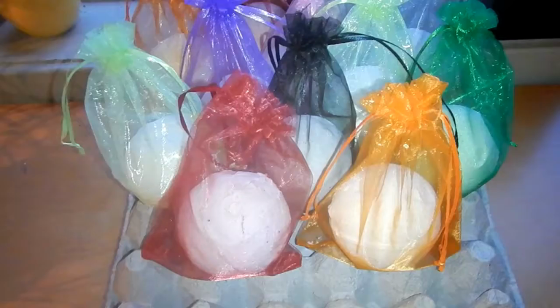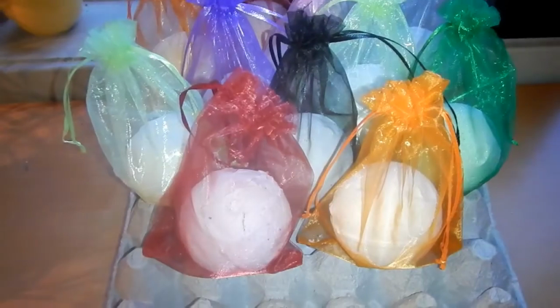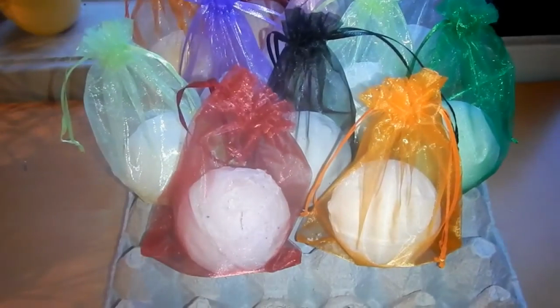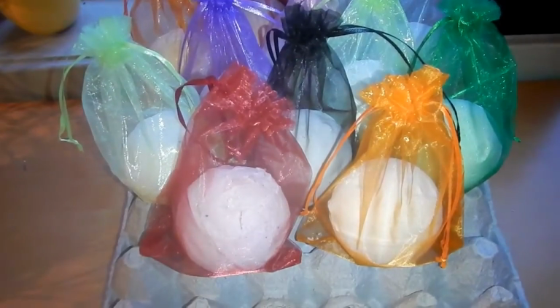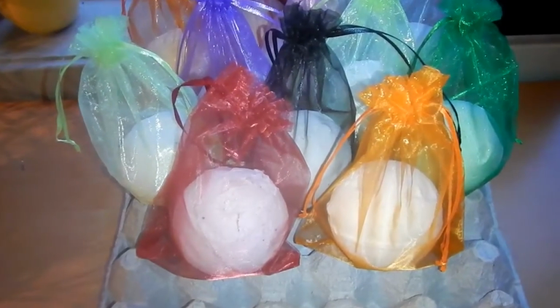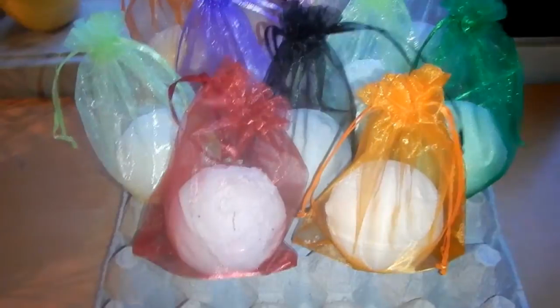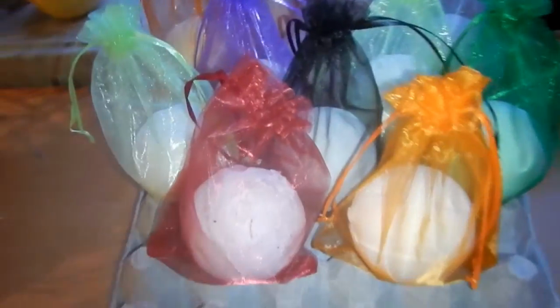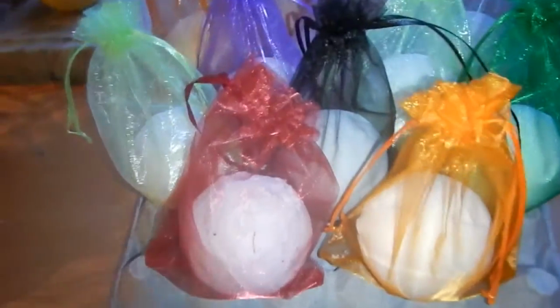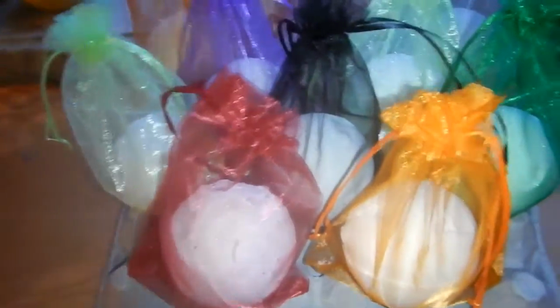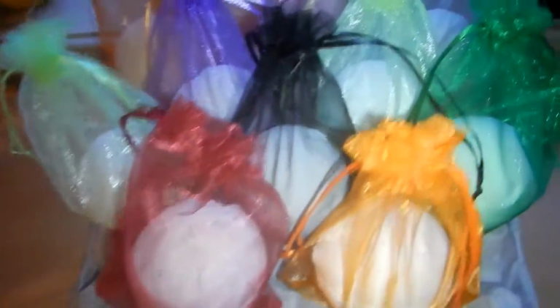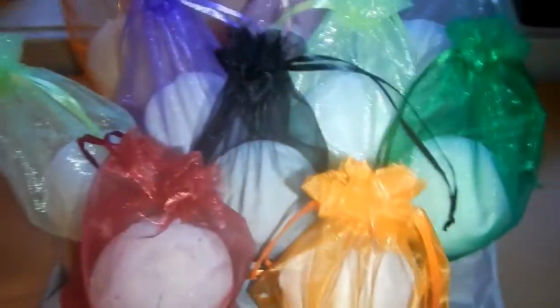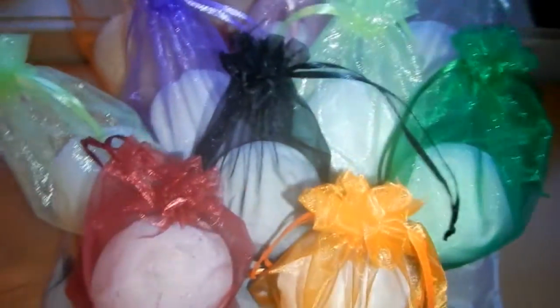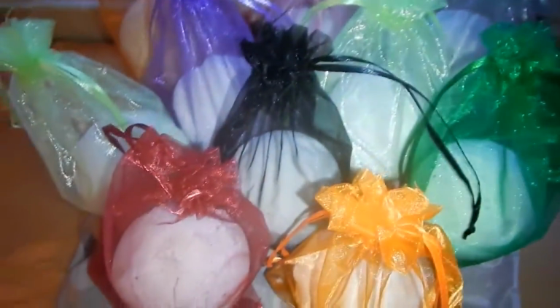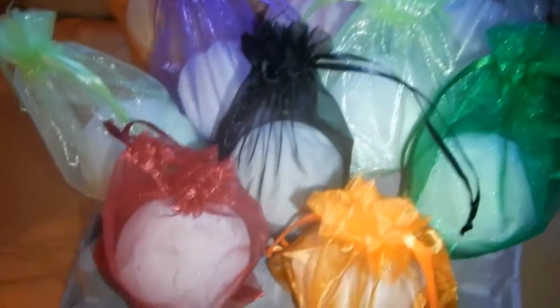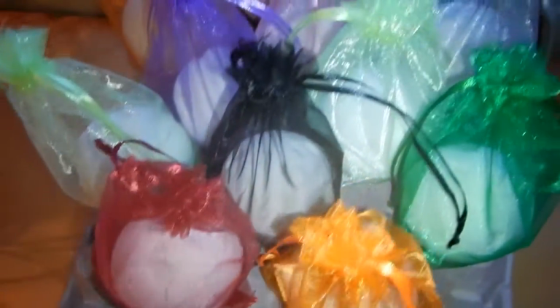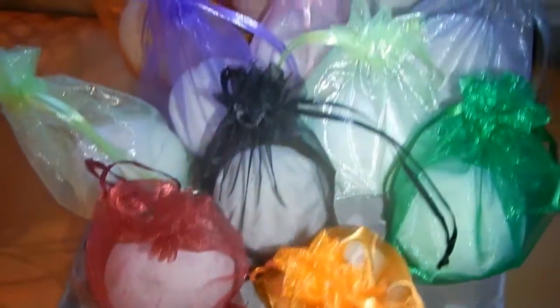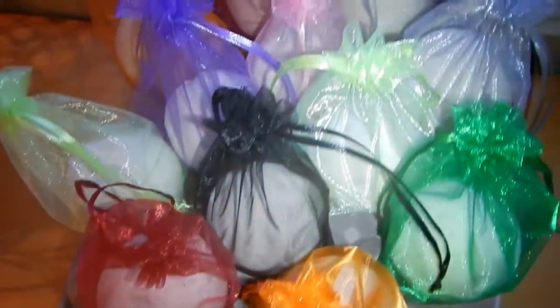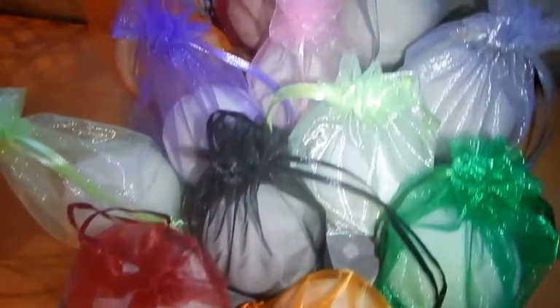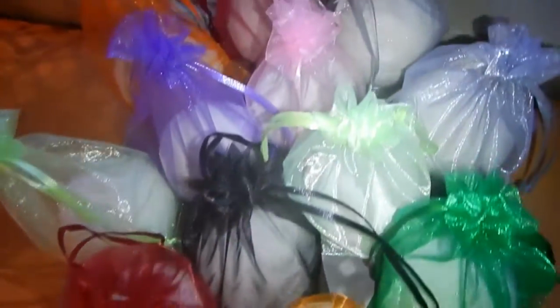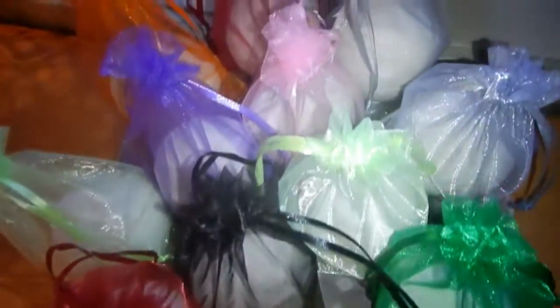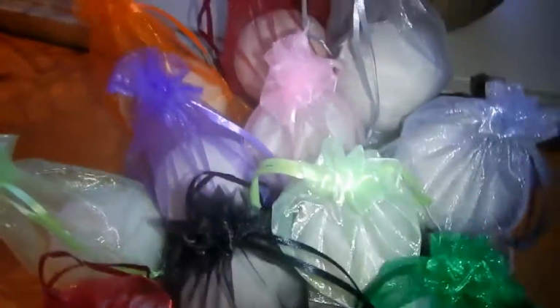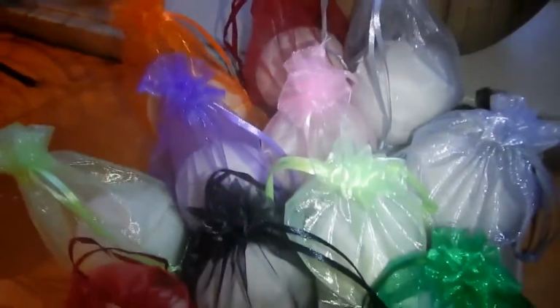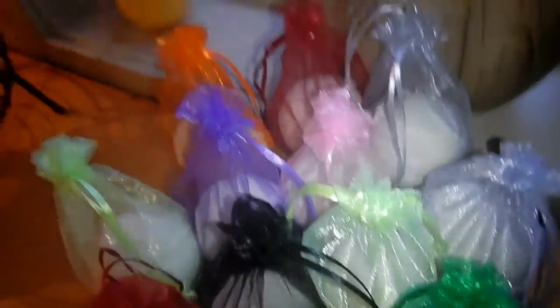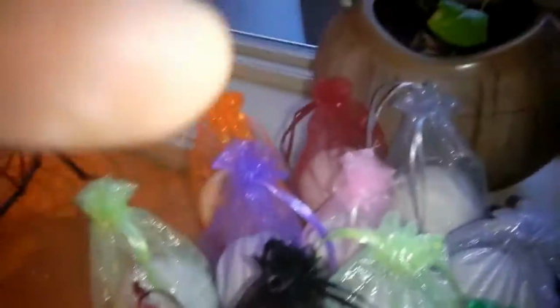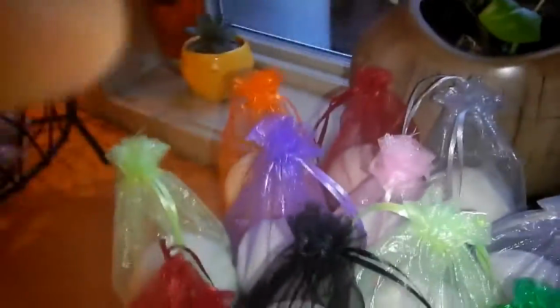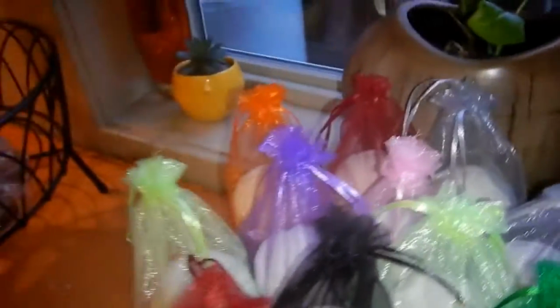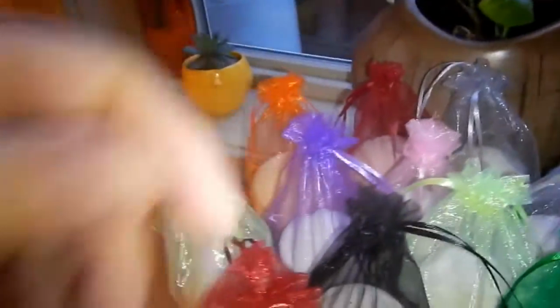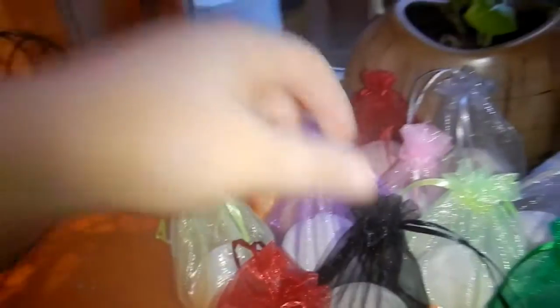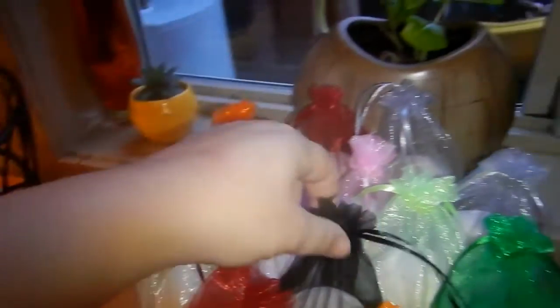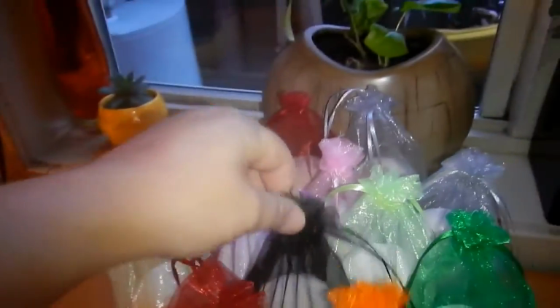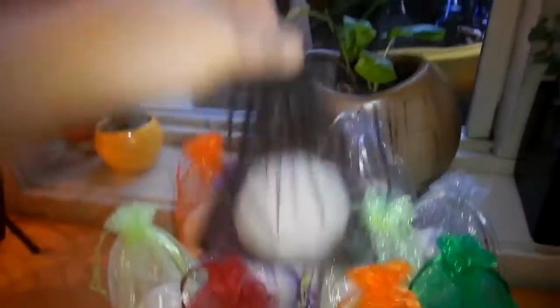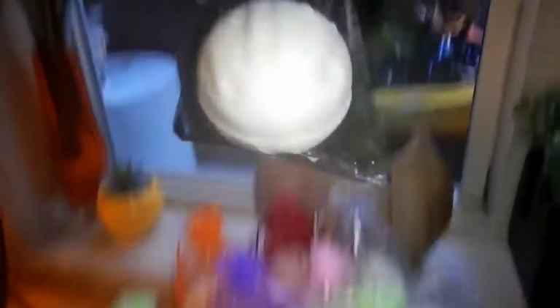So here they are the next day — all dried out and put in their little baggies.